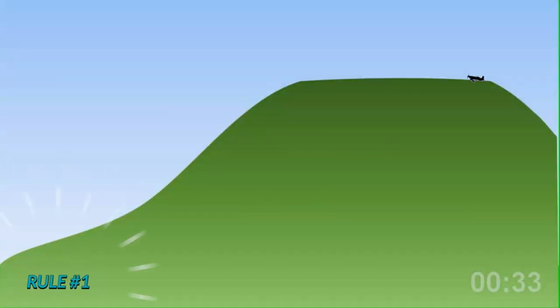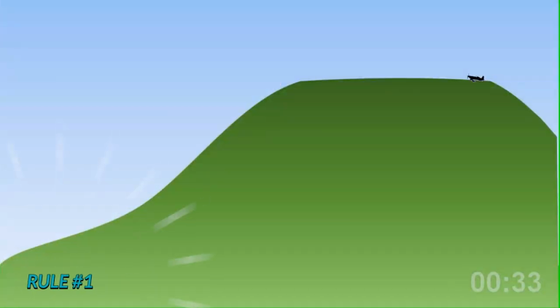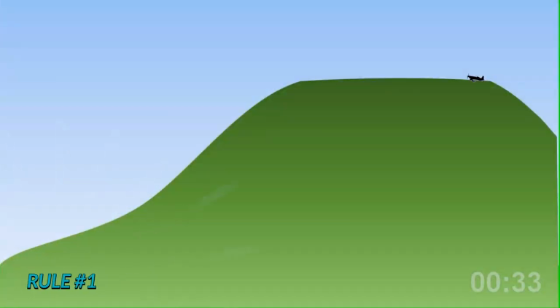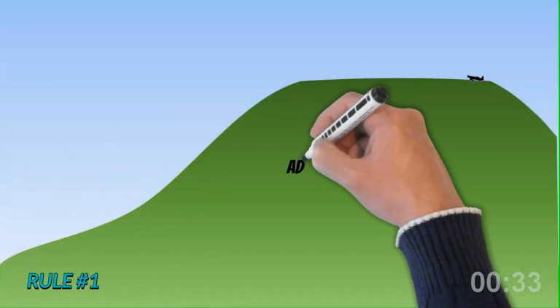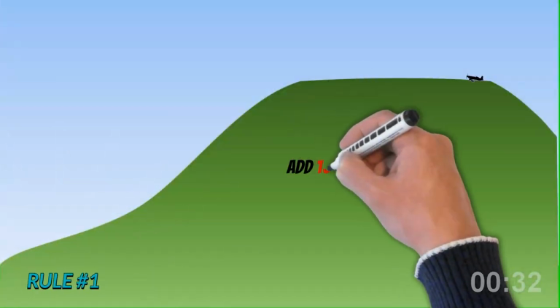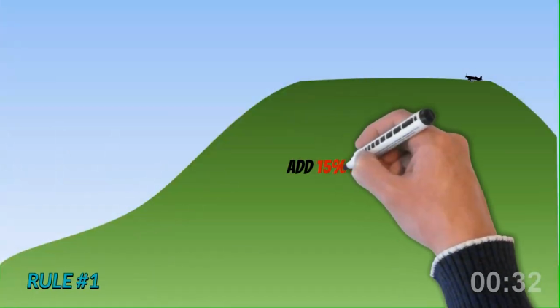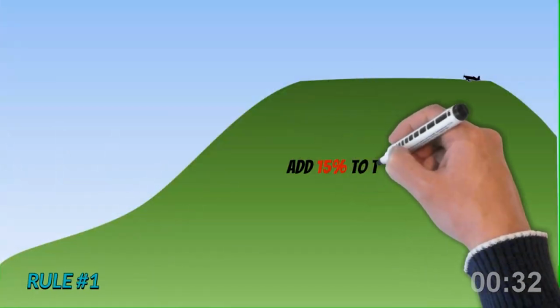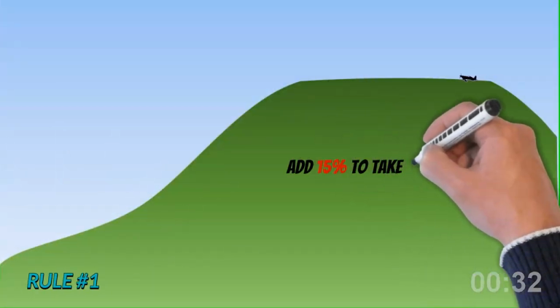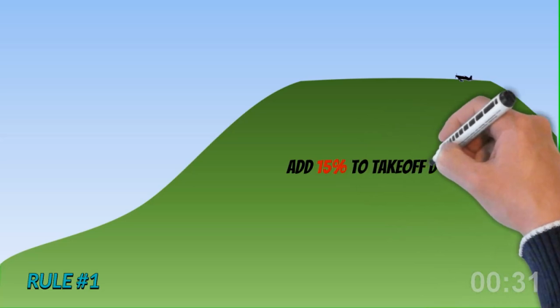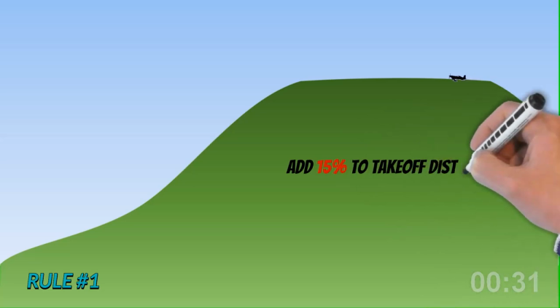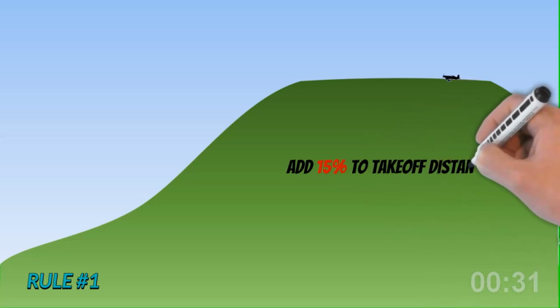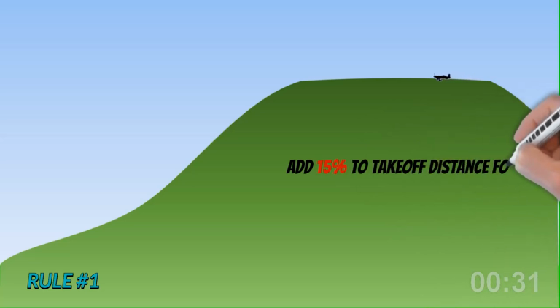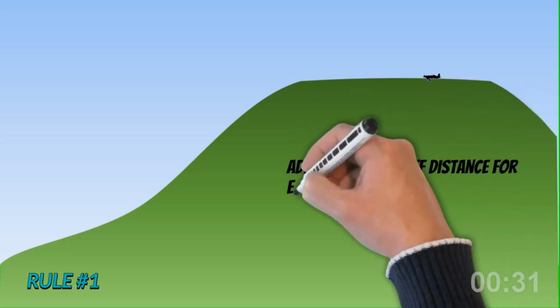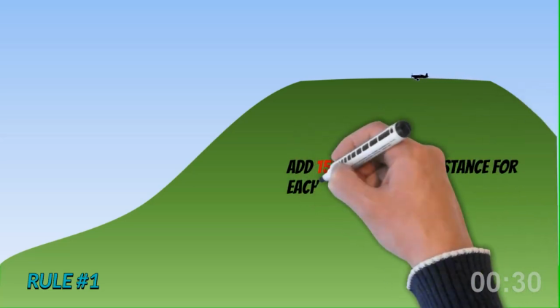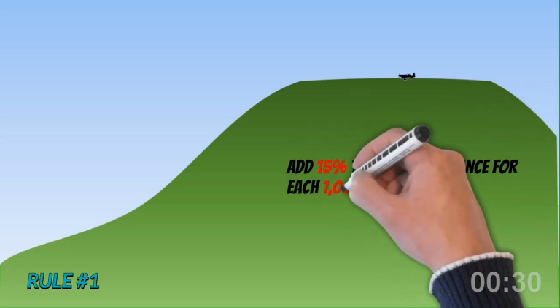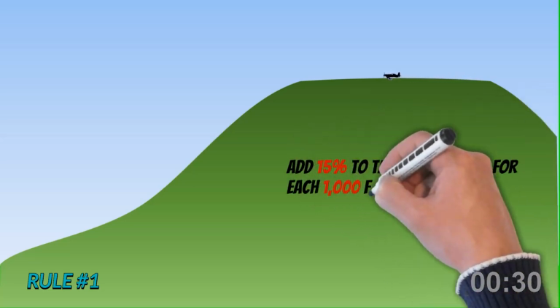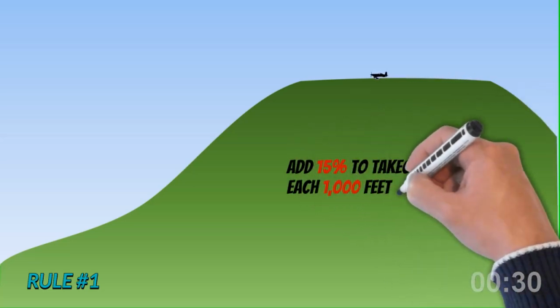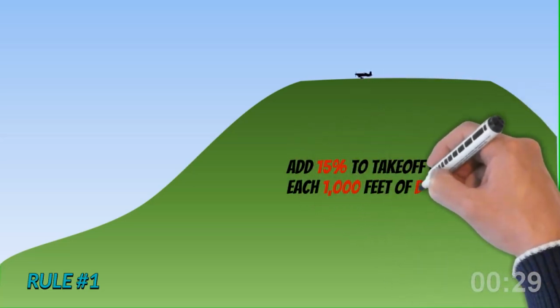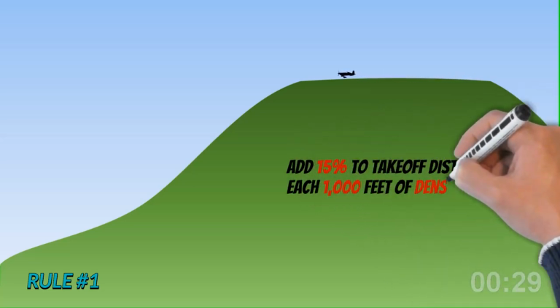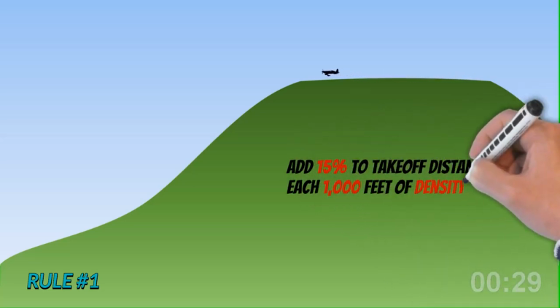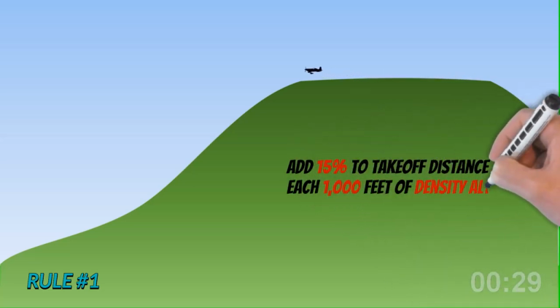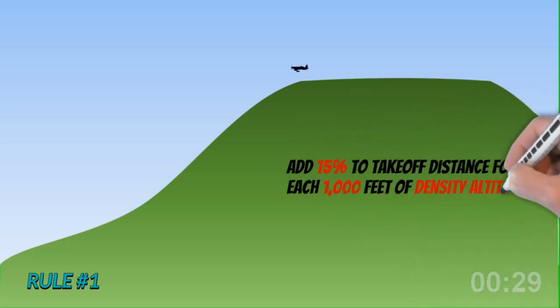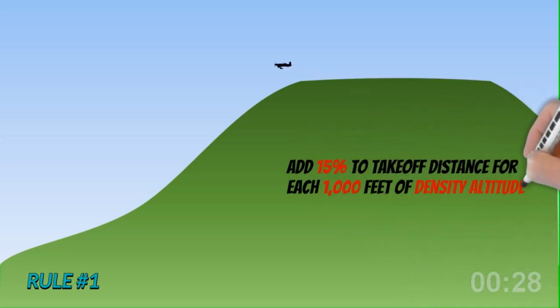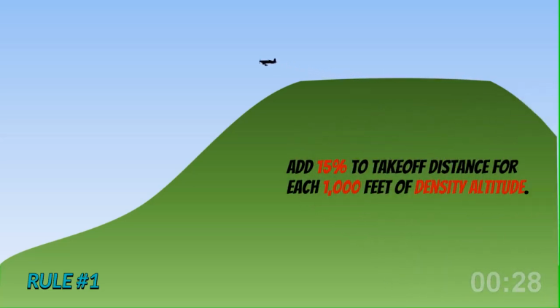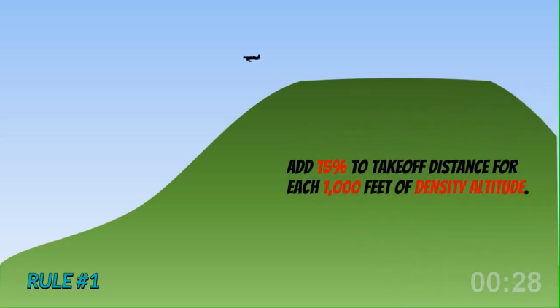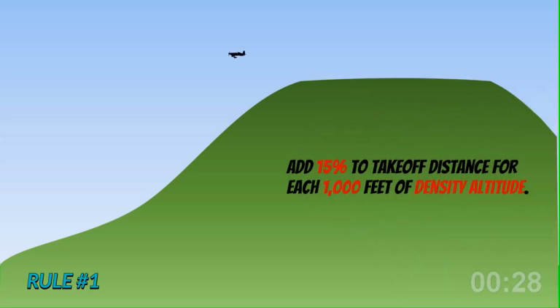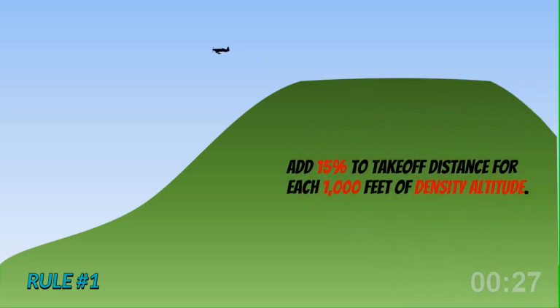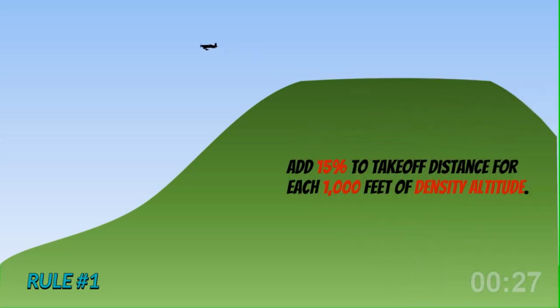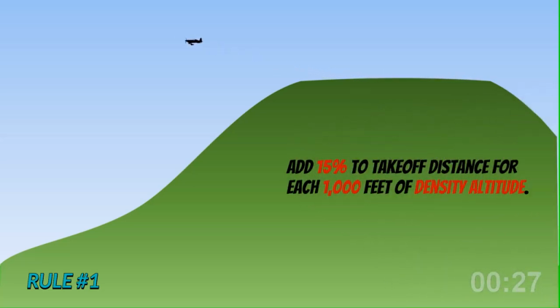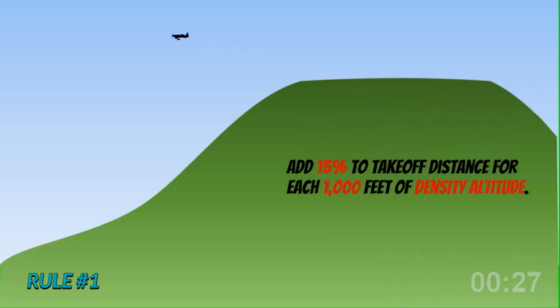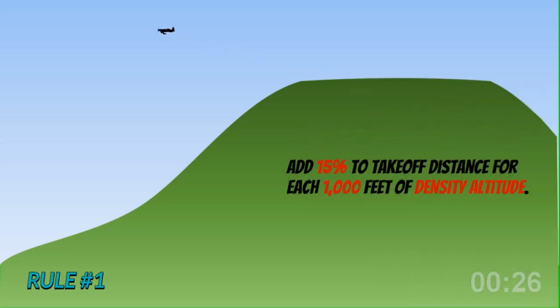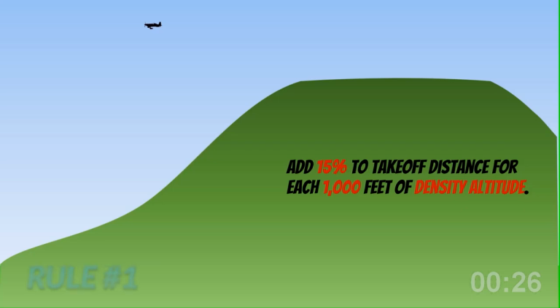Rule 1. Fixed-pitch prop aircraft: add an additional 15% to the calculated takeoff distance for each 1,000 feet of density altitude.